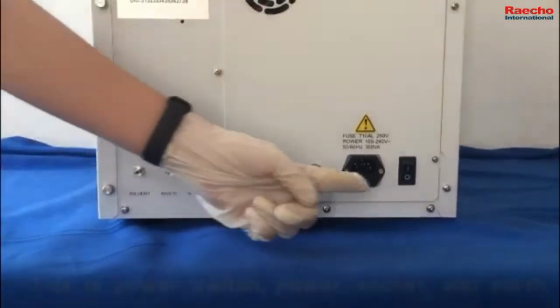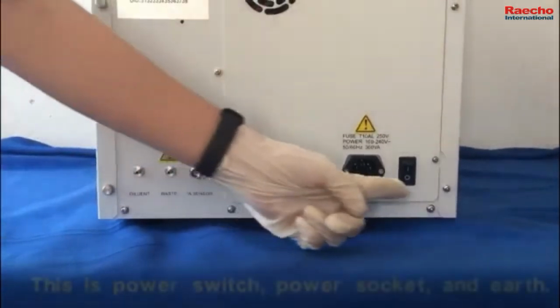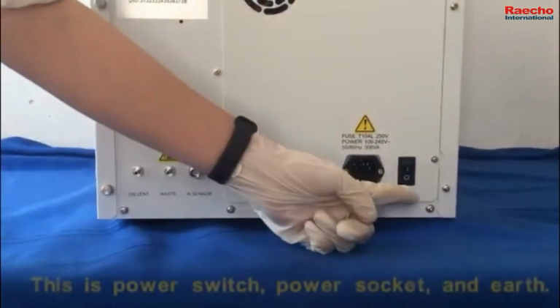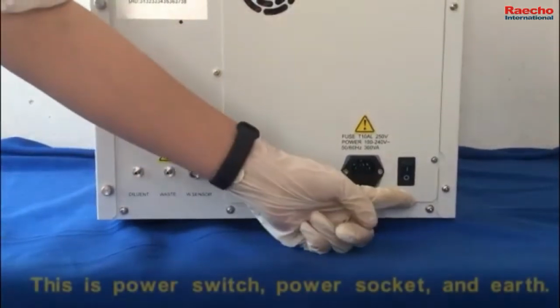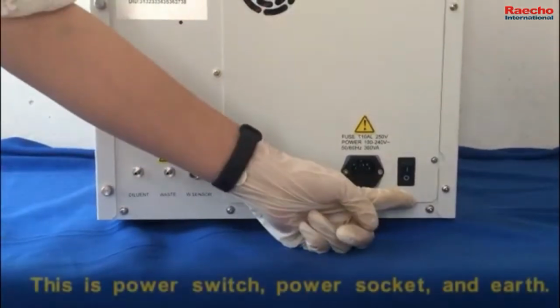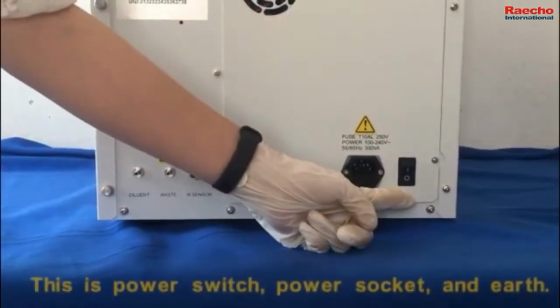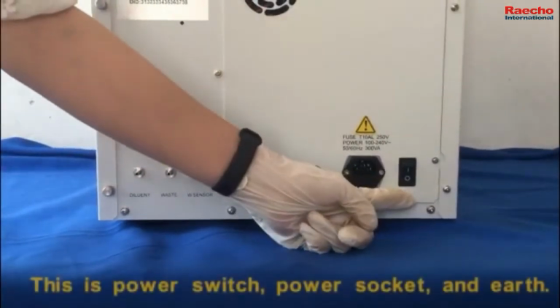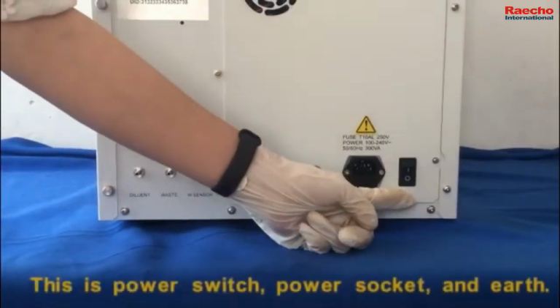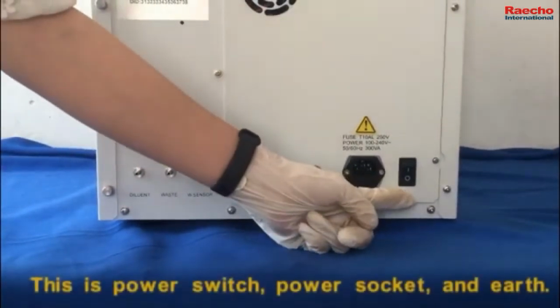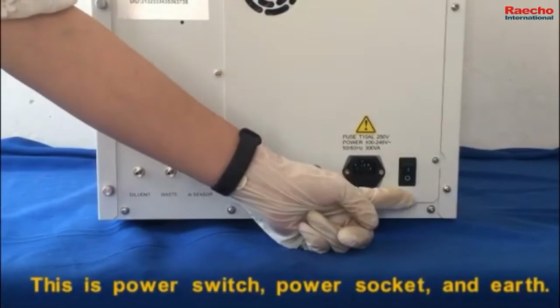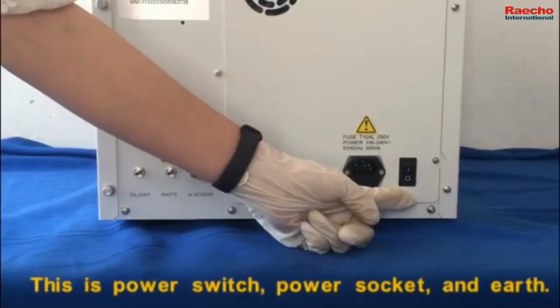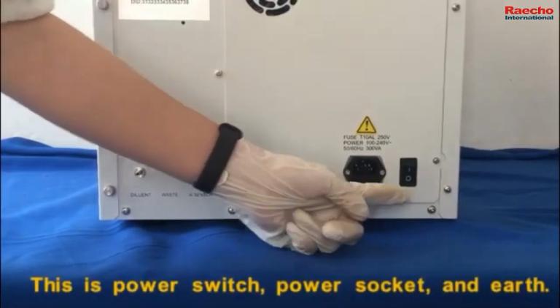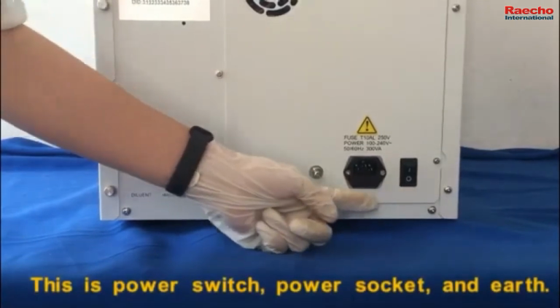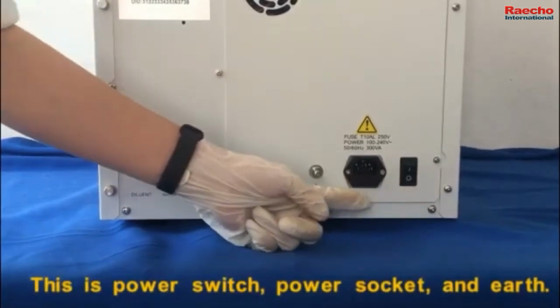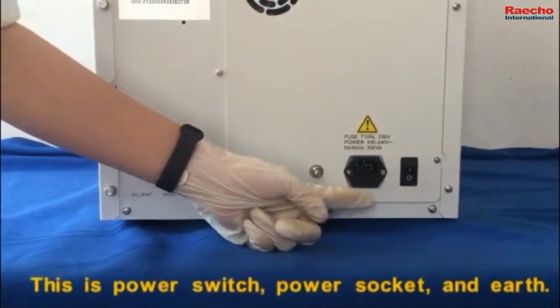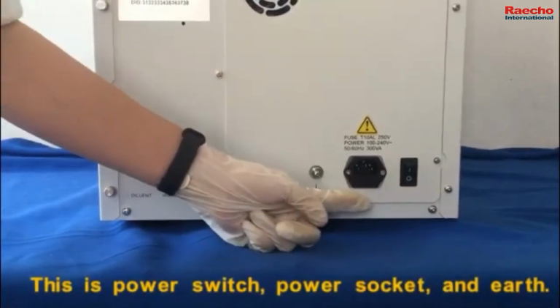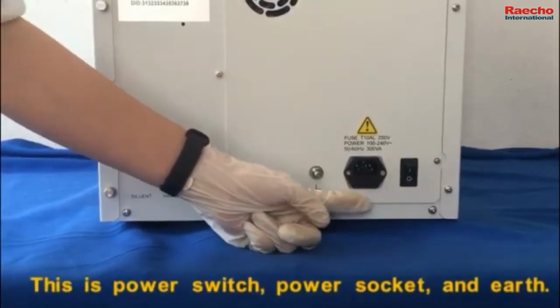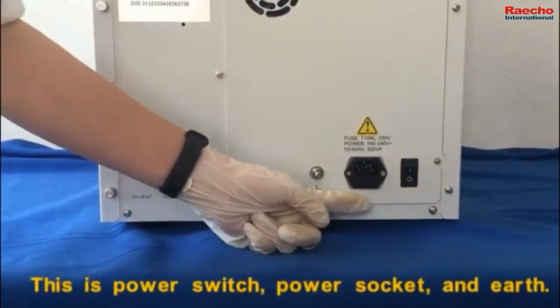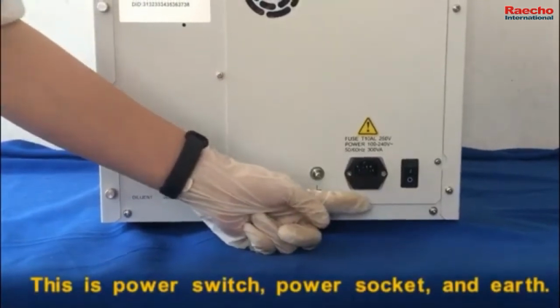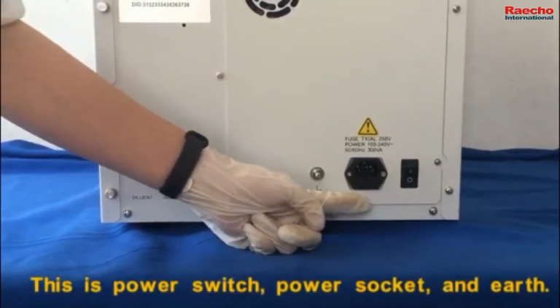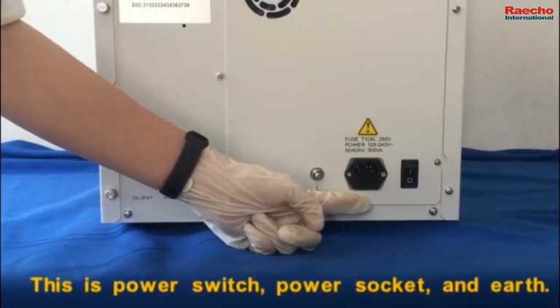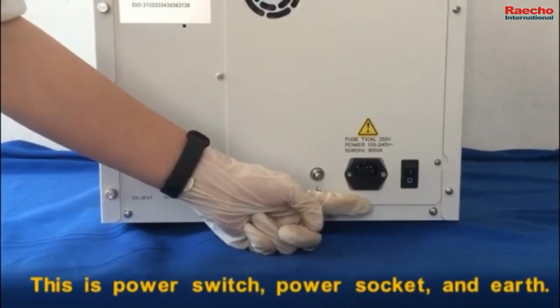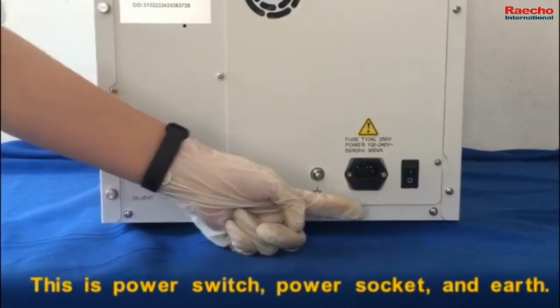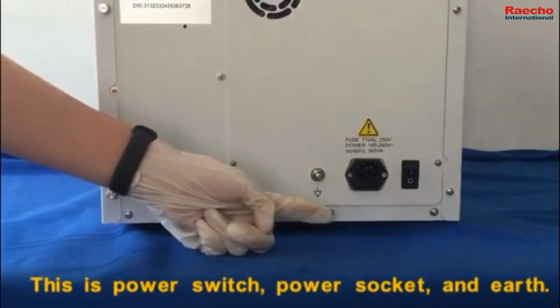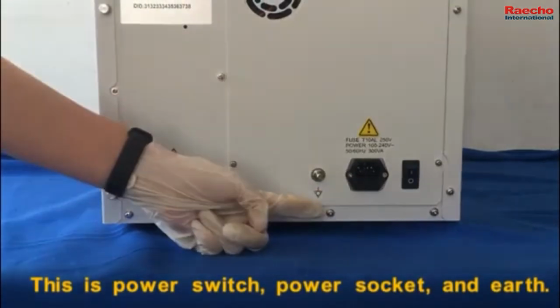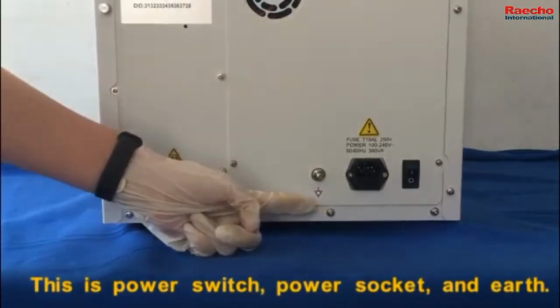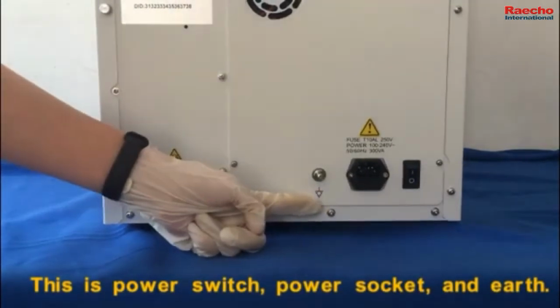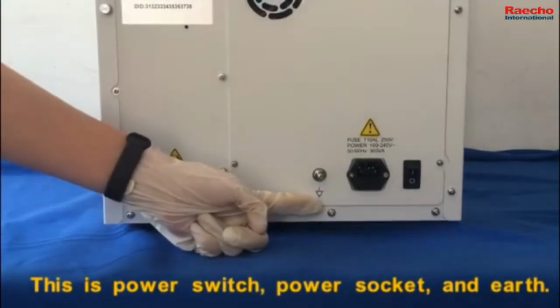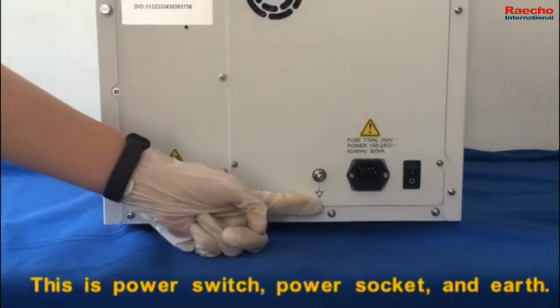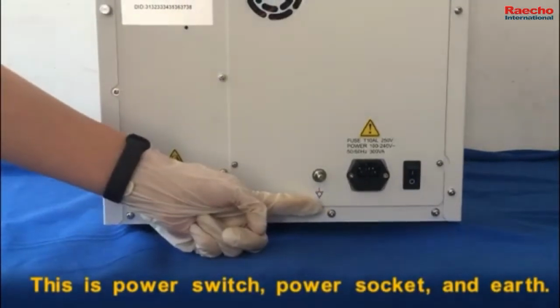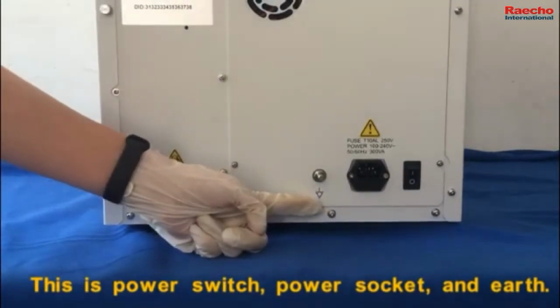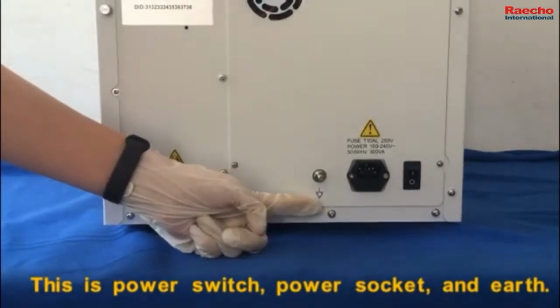This is the power switch, power circuit, and earth connection.